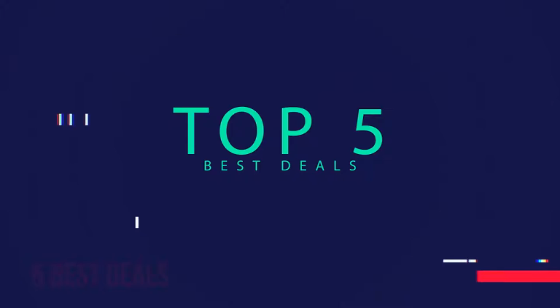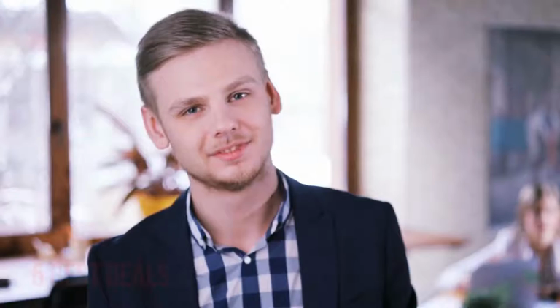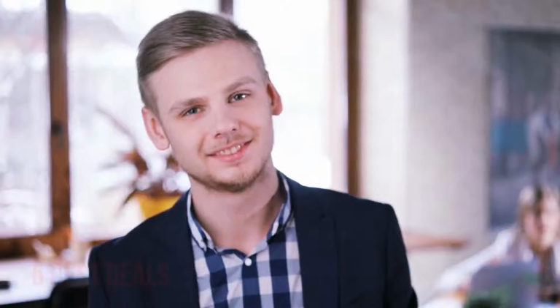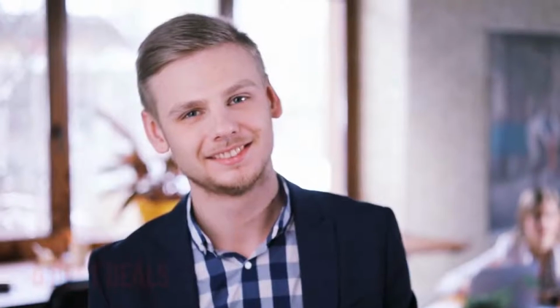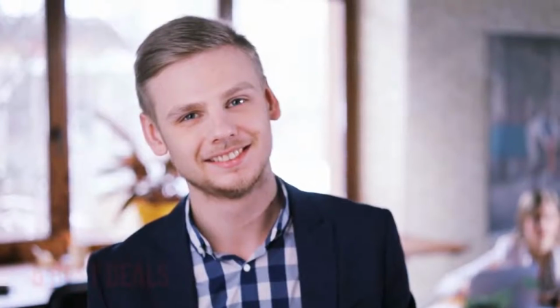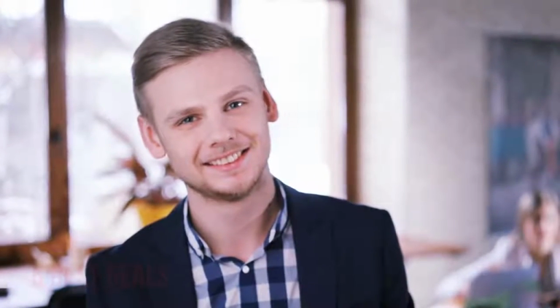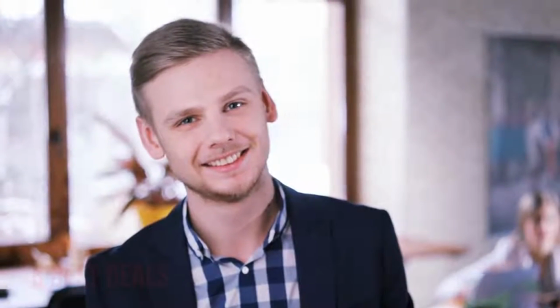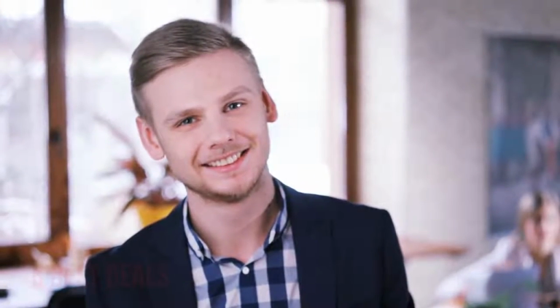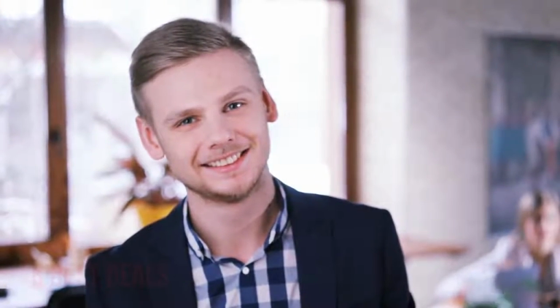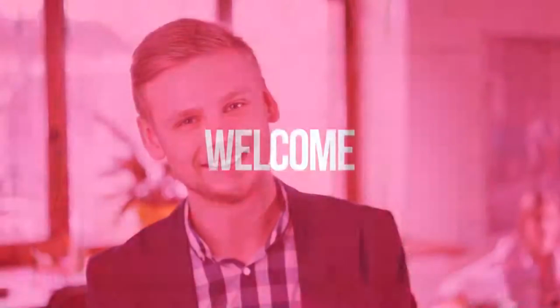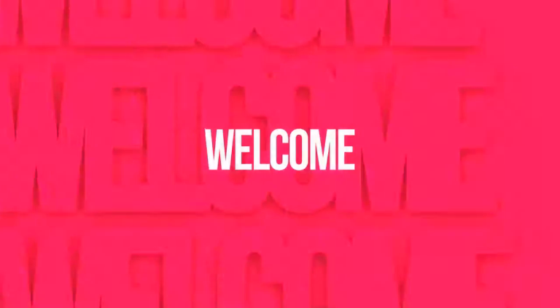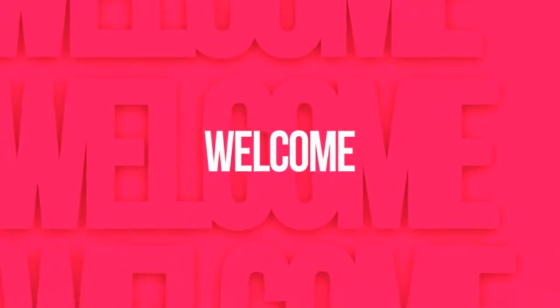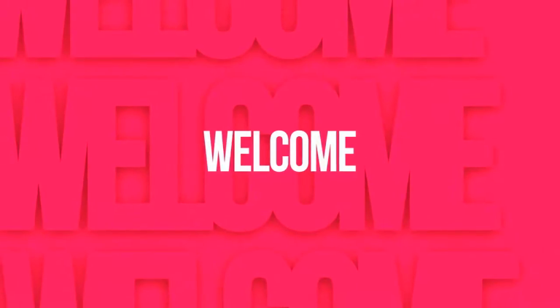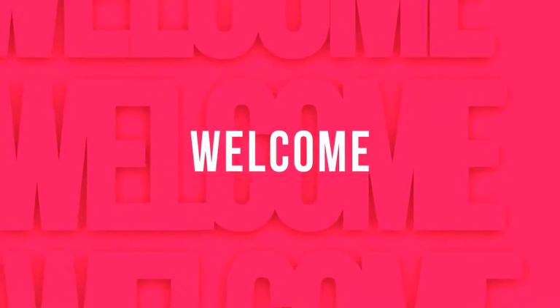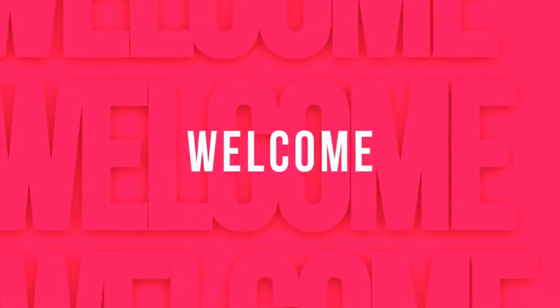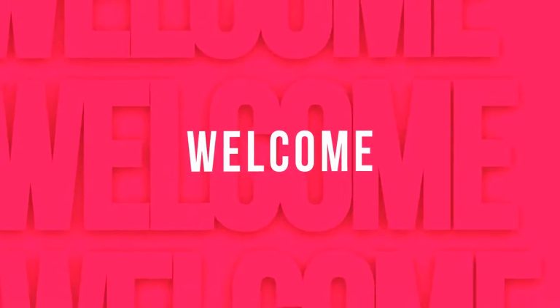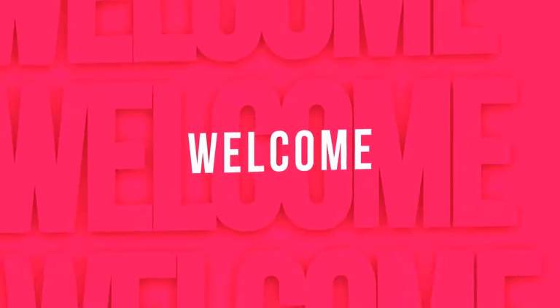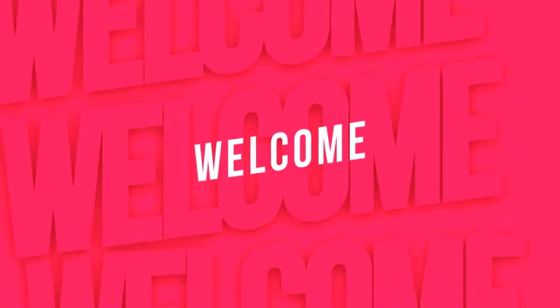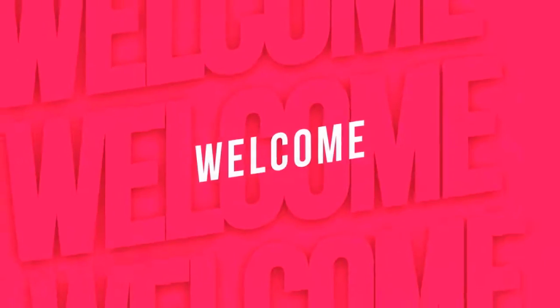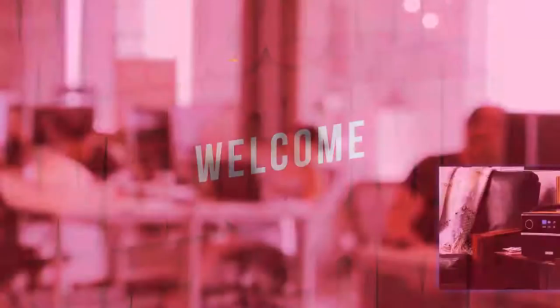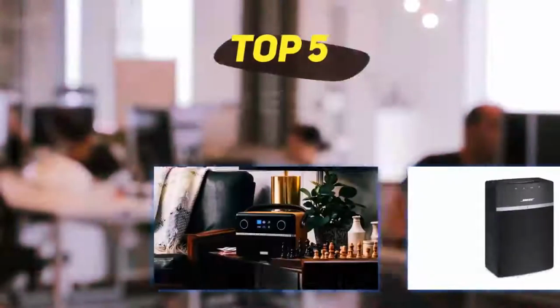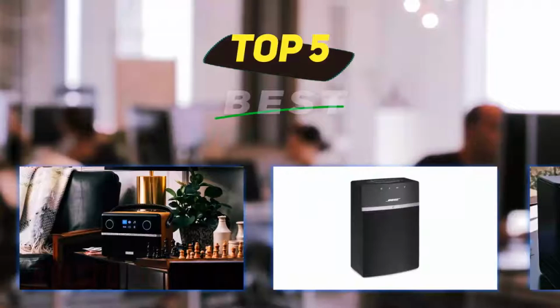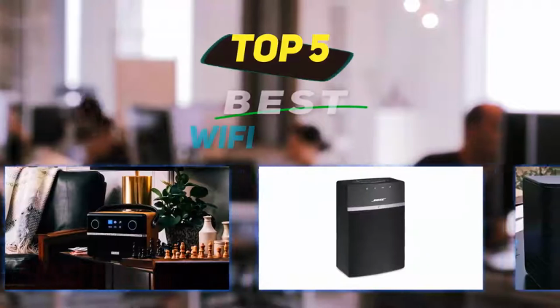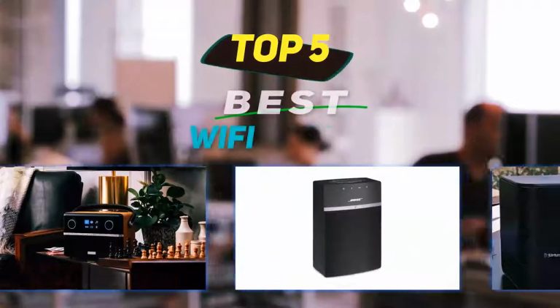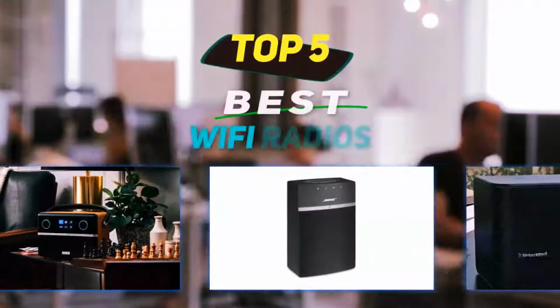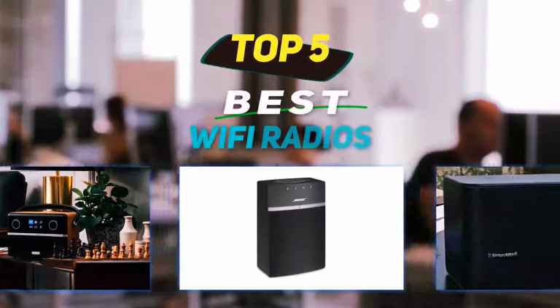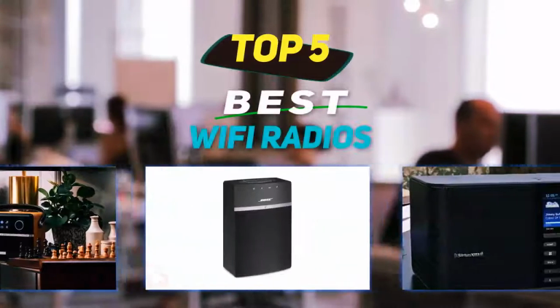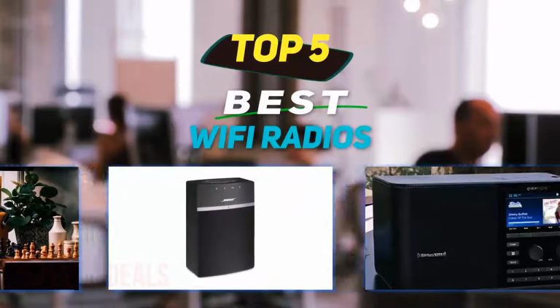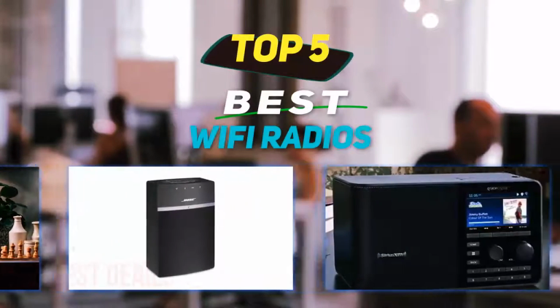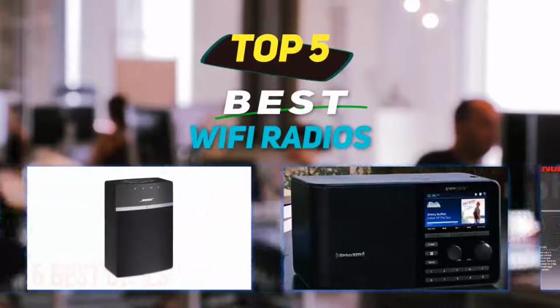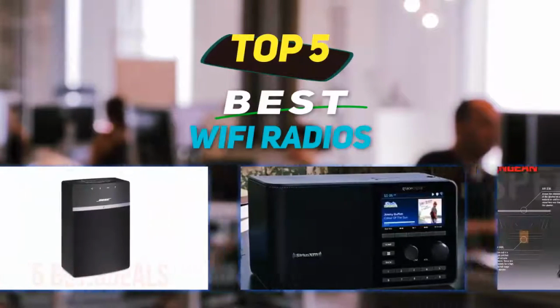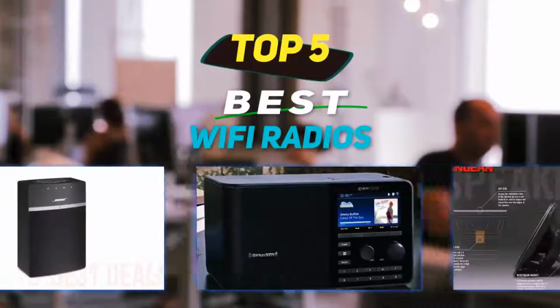Hey guys, welcome back to my channel. In this video I'm going to talk about the top 5 best Wi-Fi radios.